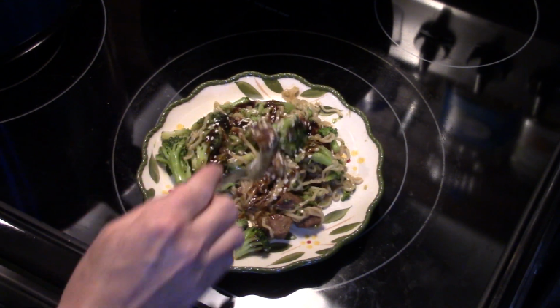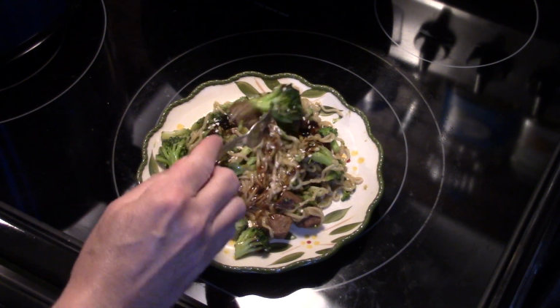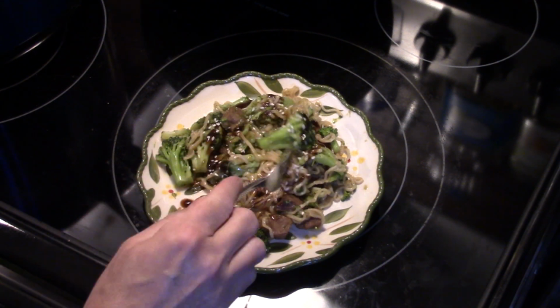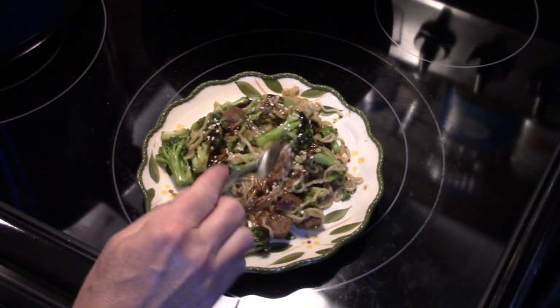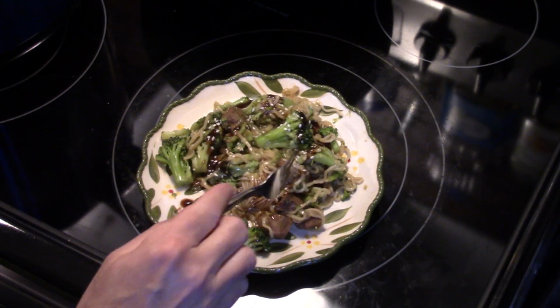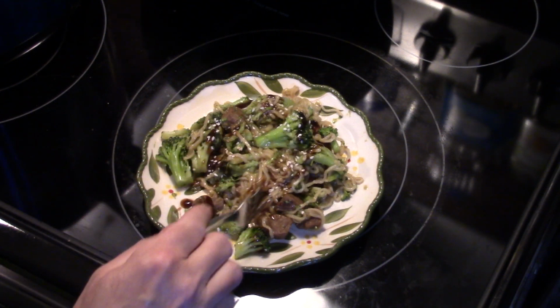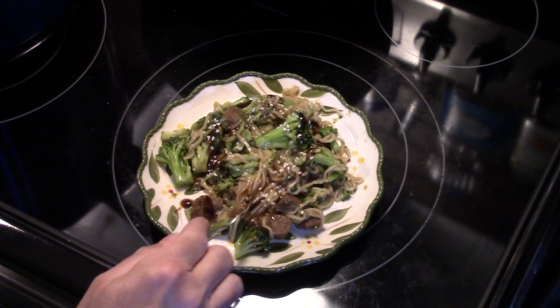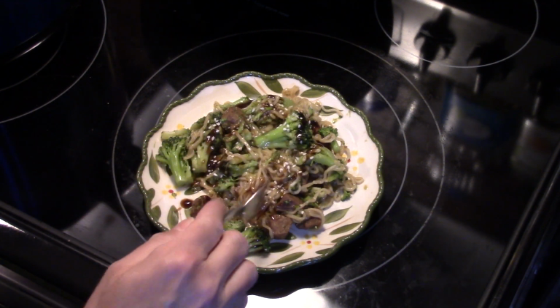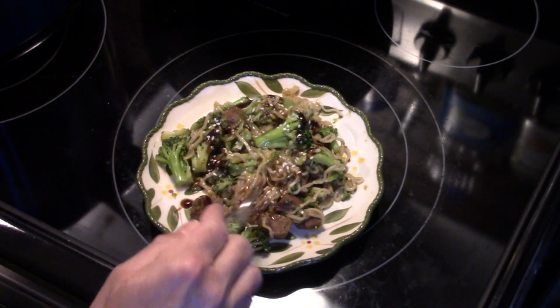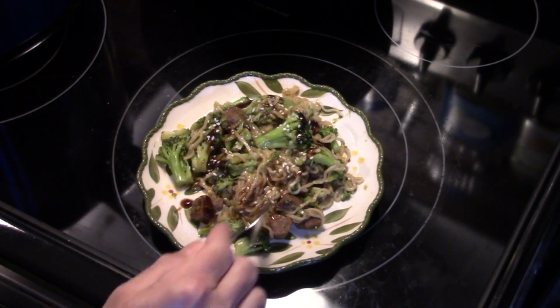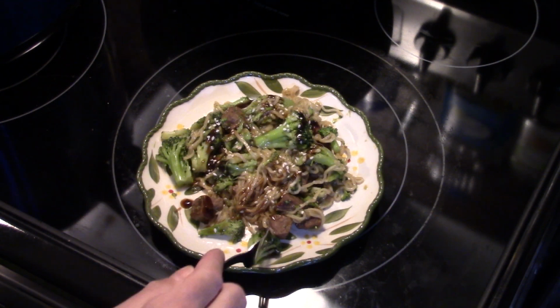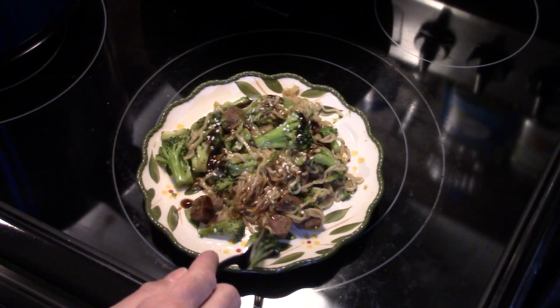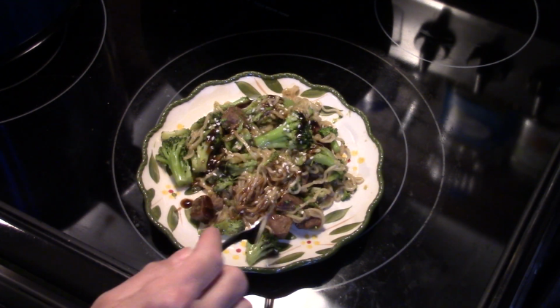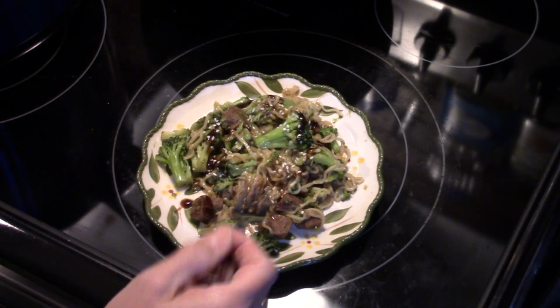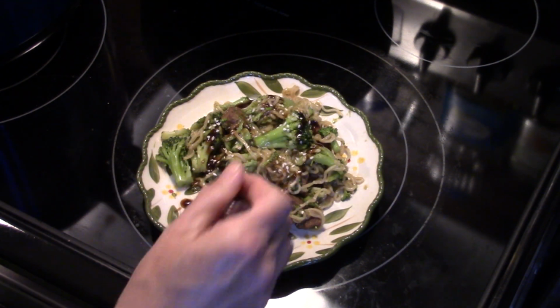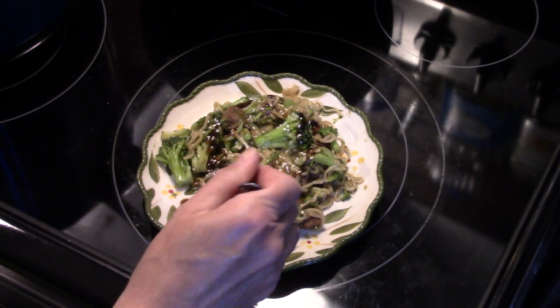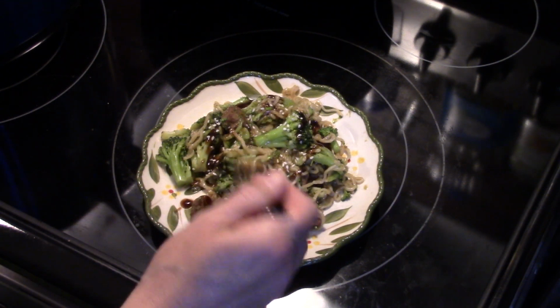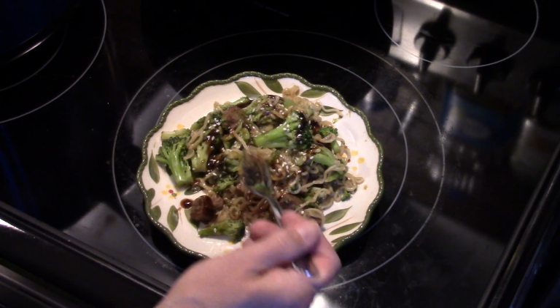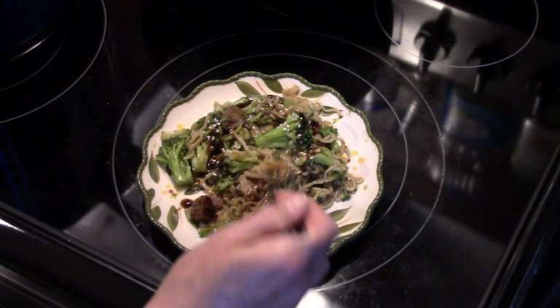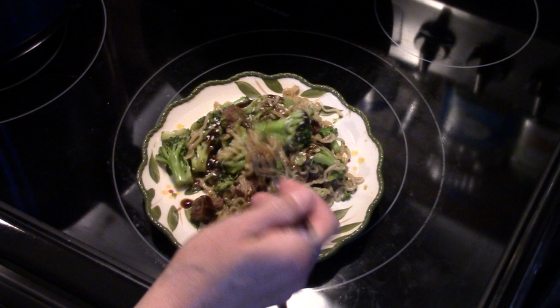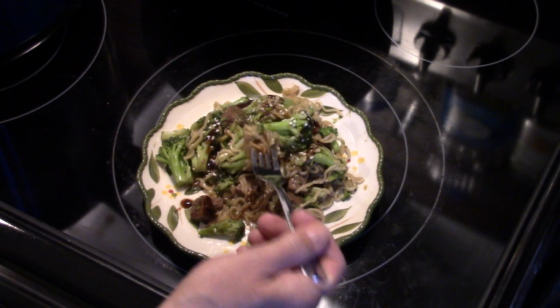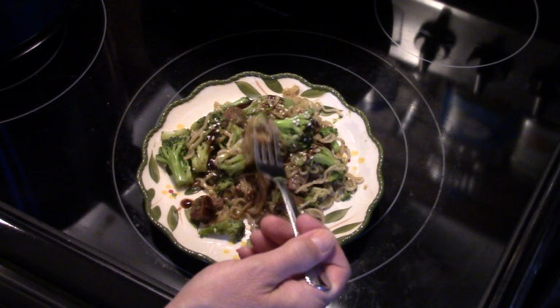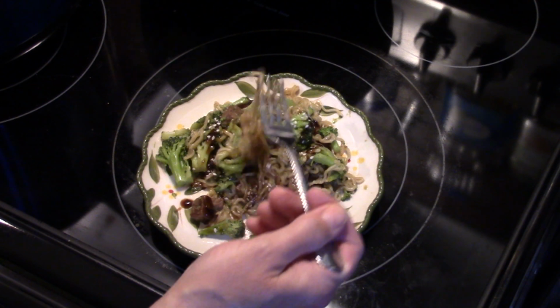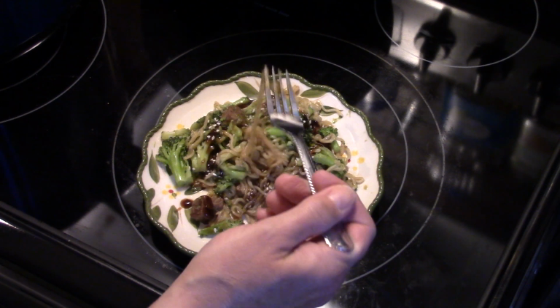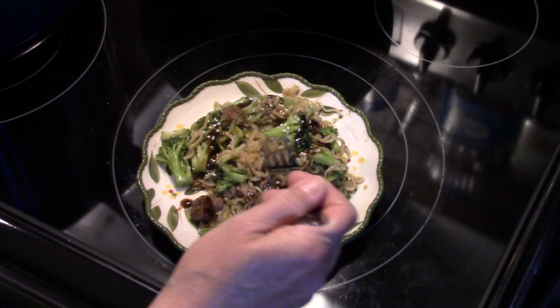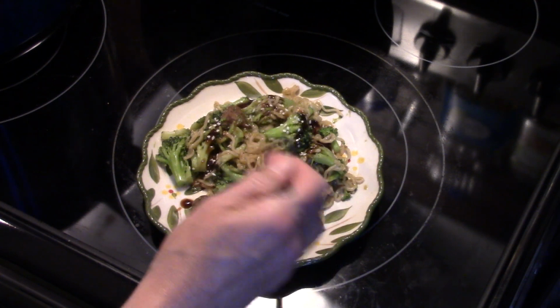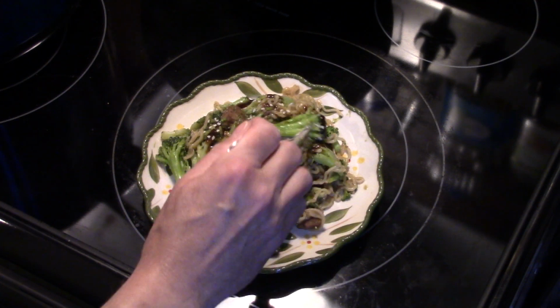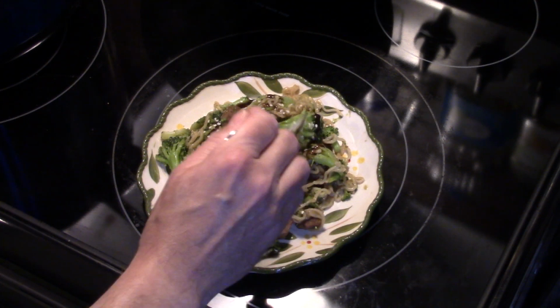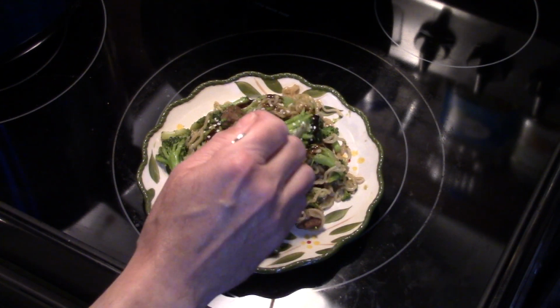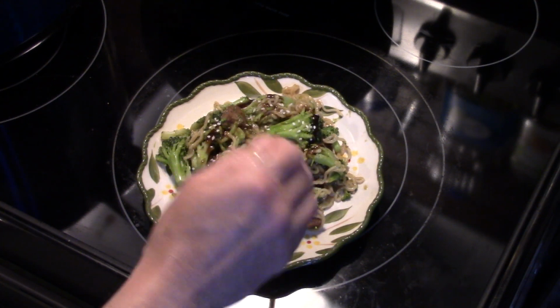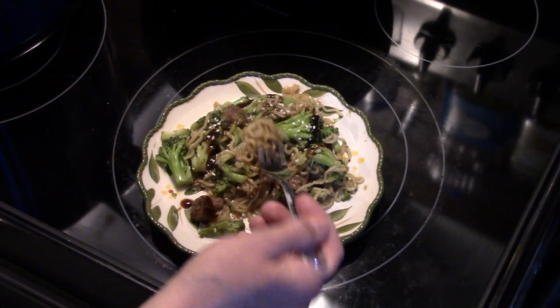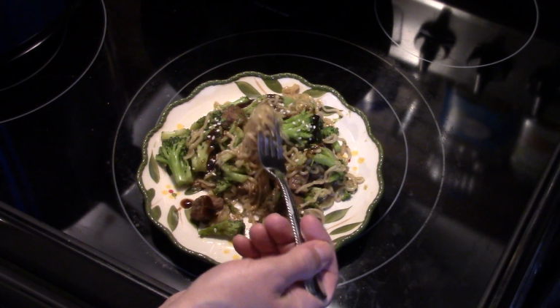The beef is nice and tender, and the broccoli is soft but you can see it's not mush.